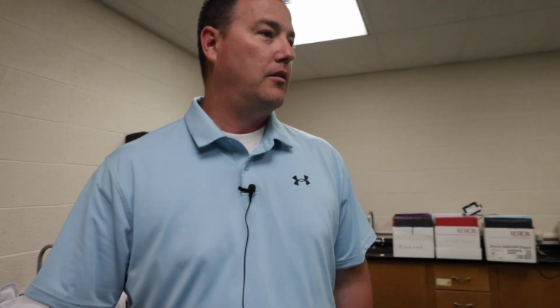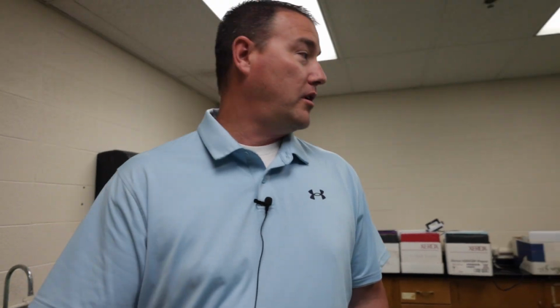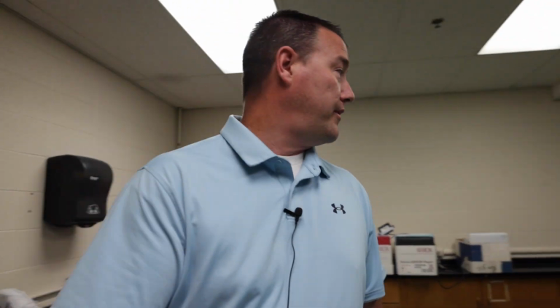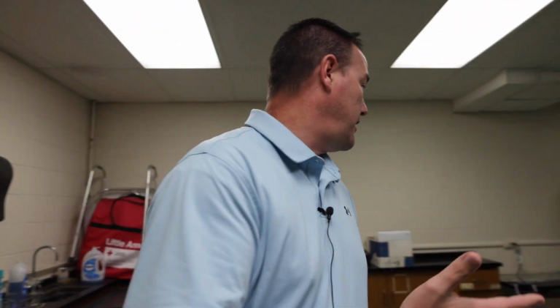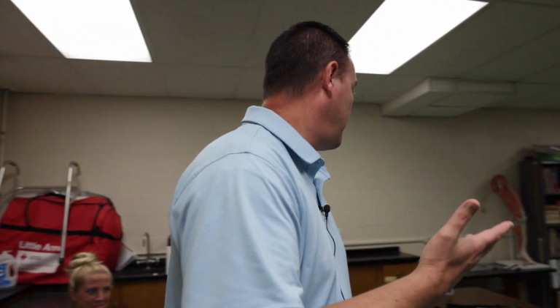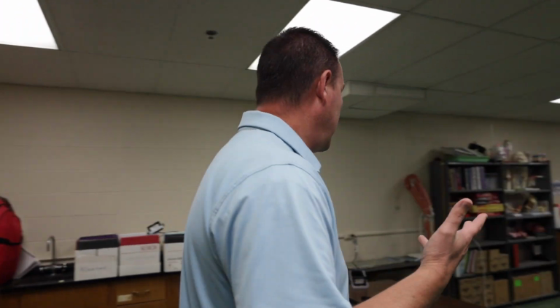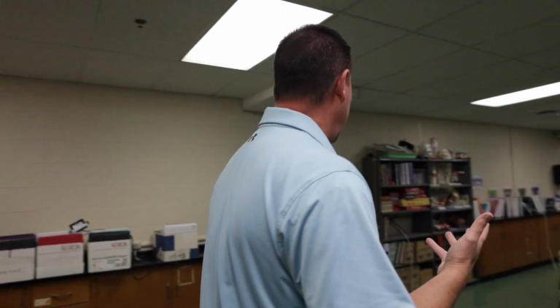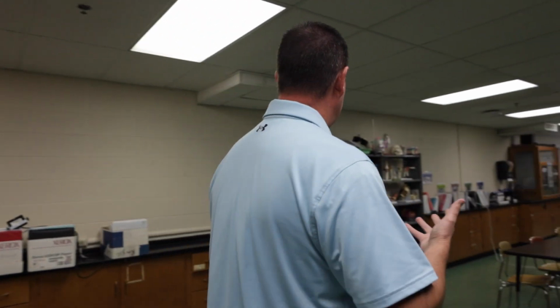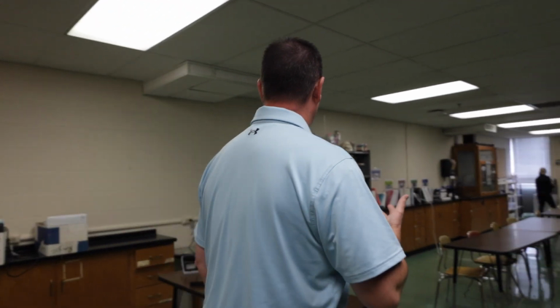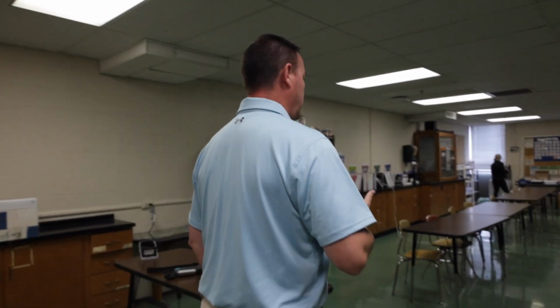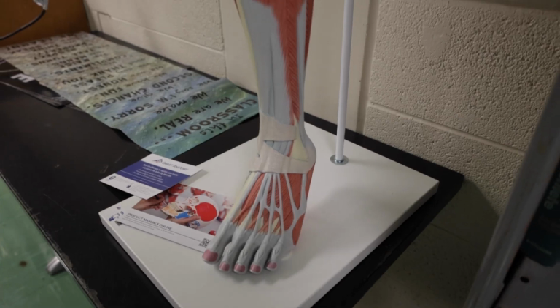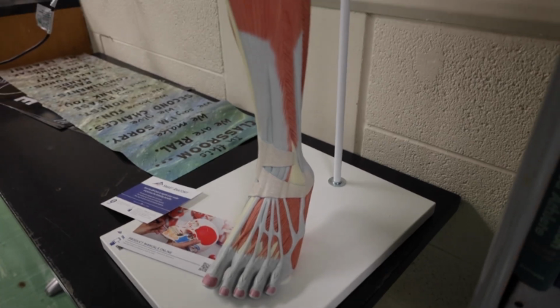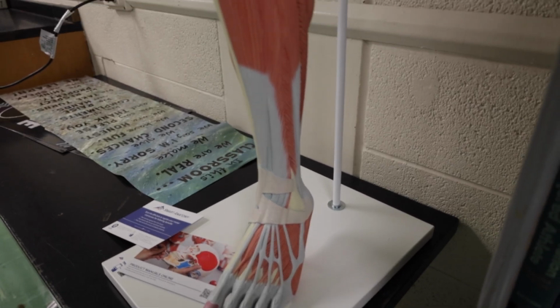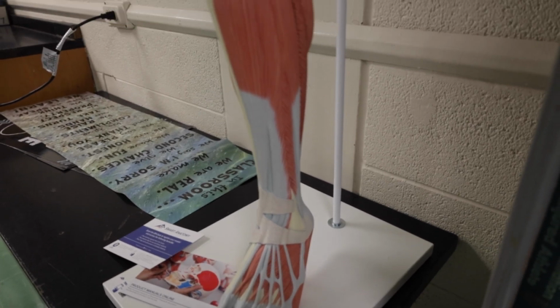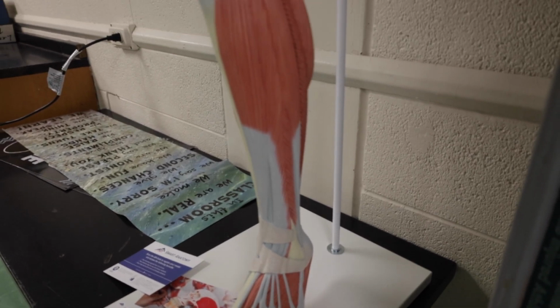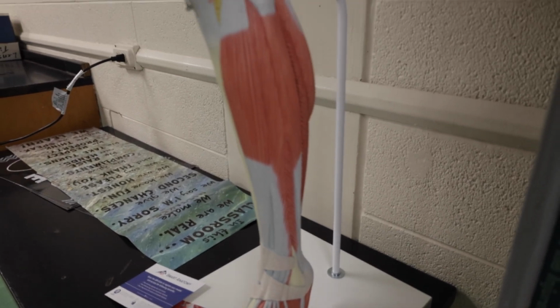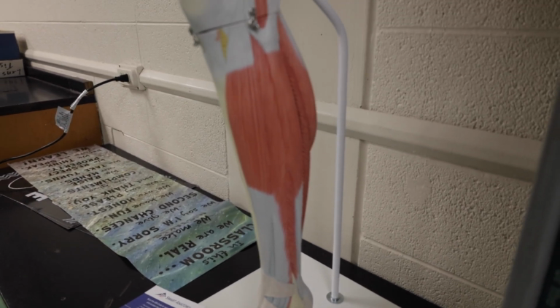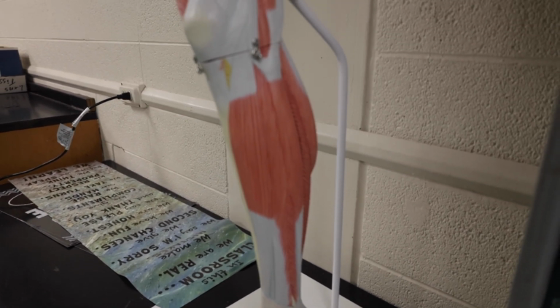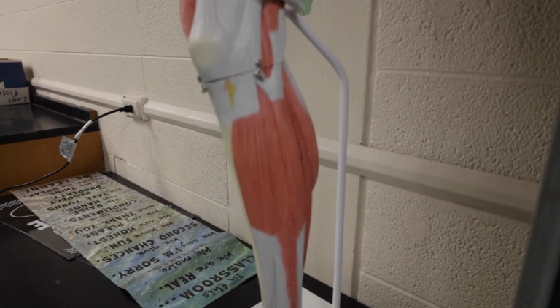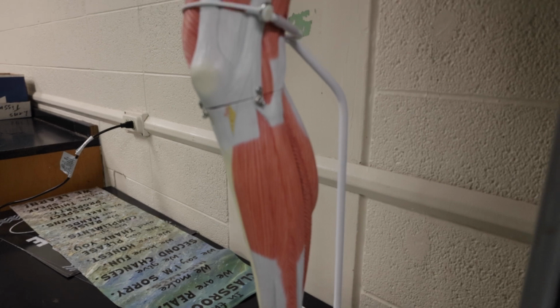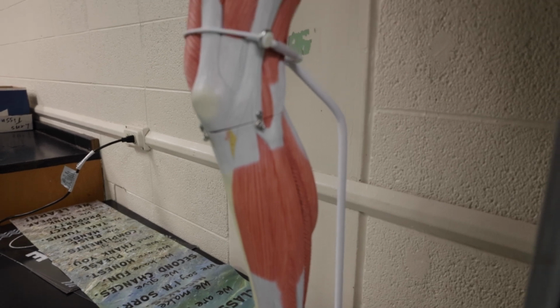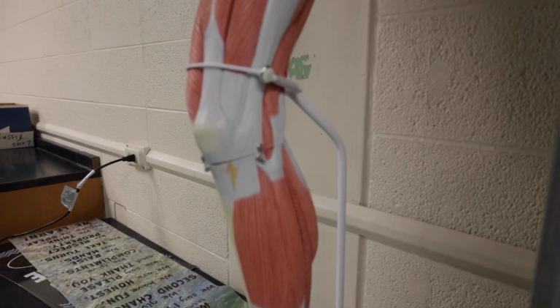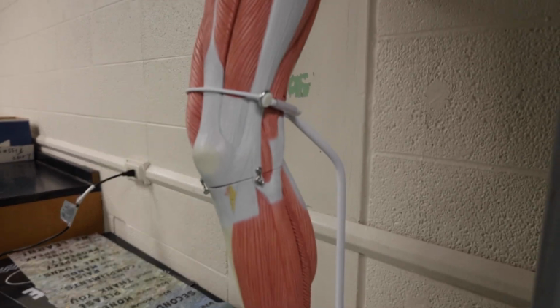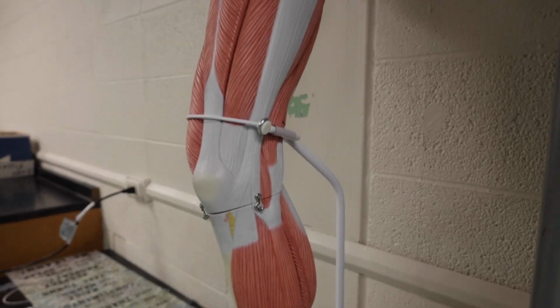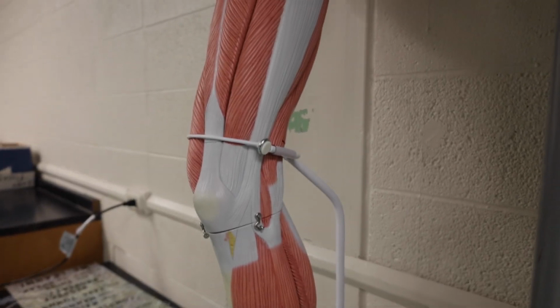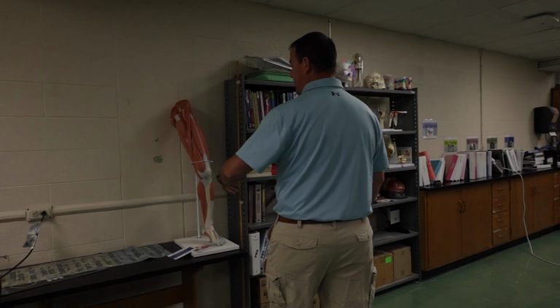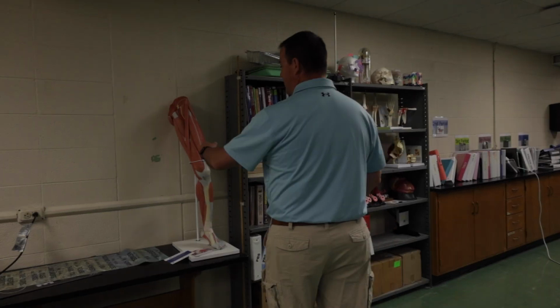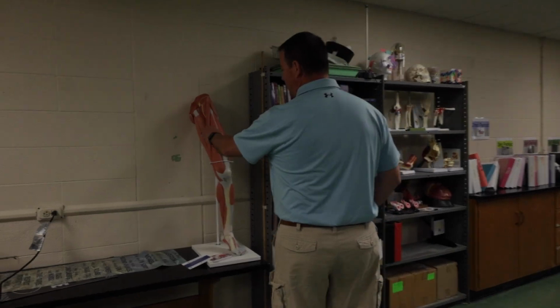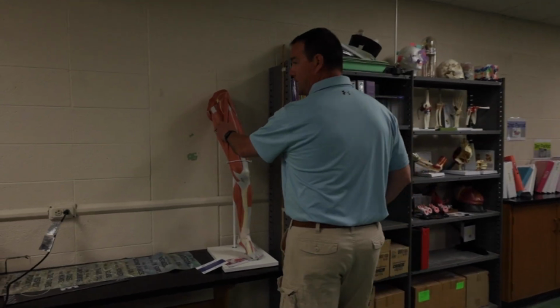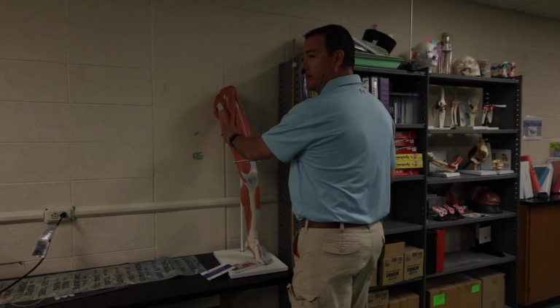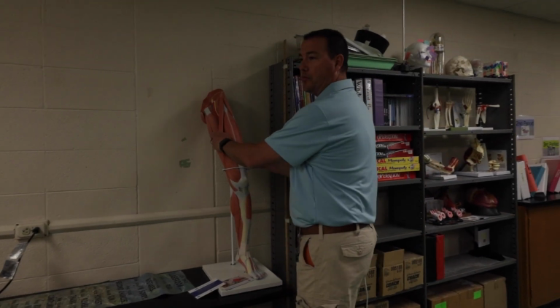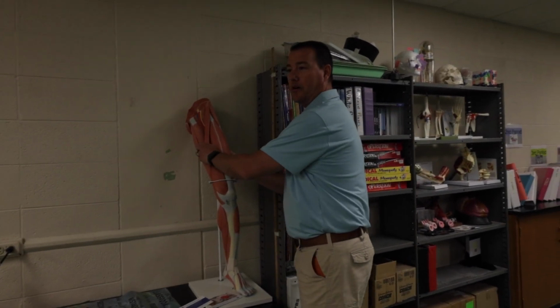Over here we've got a new leg — it's a nice leg model we get to take apart.